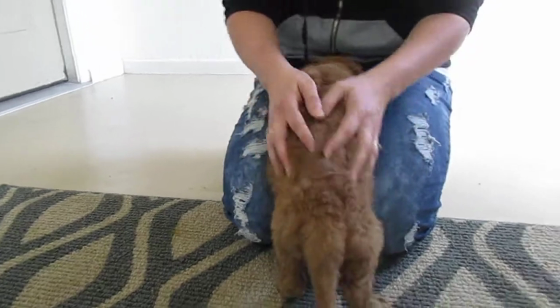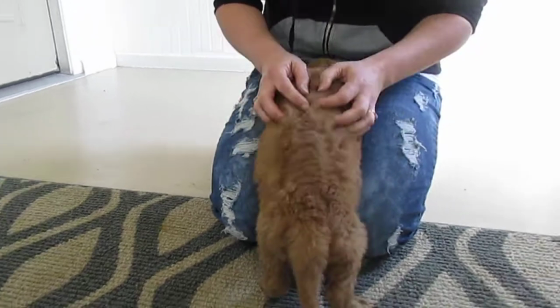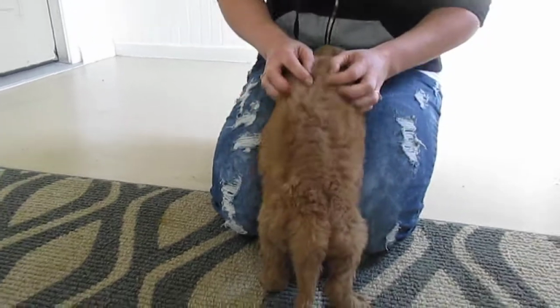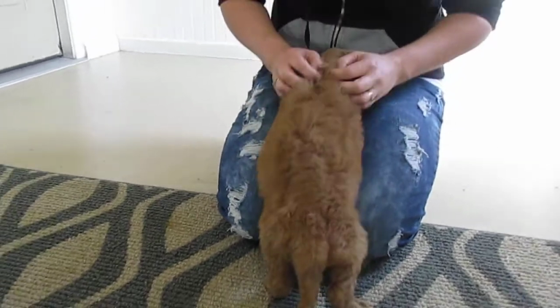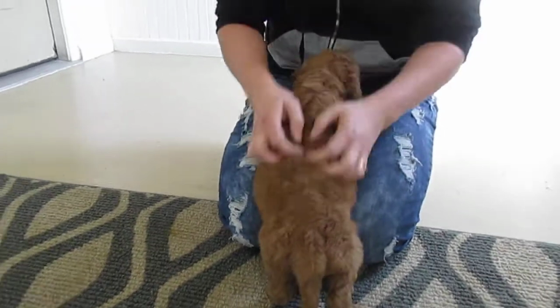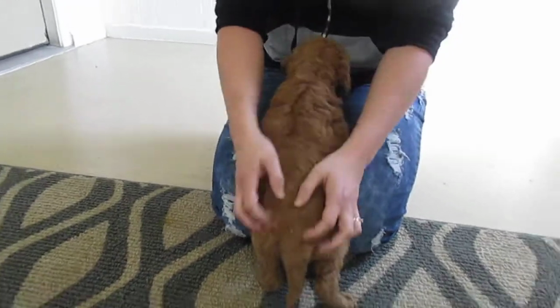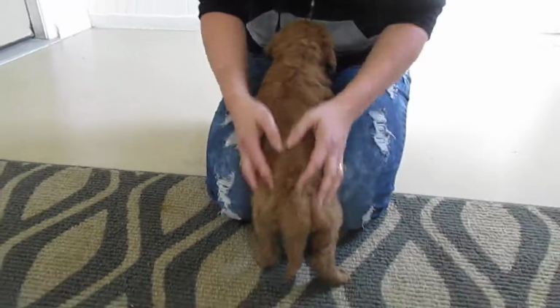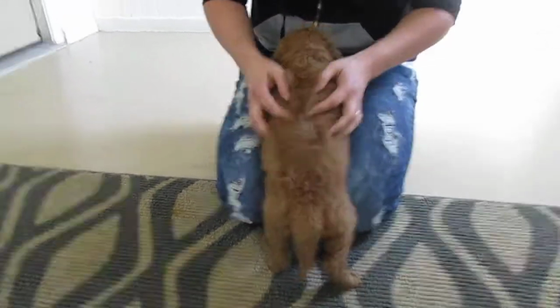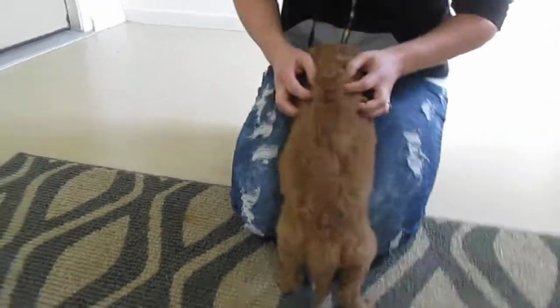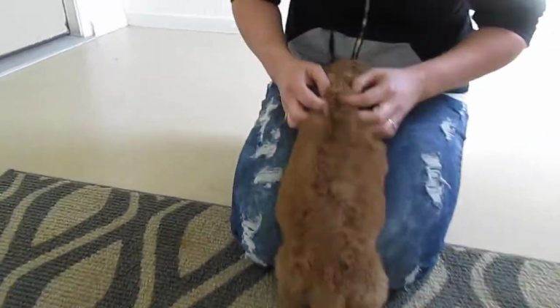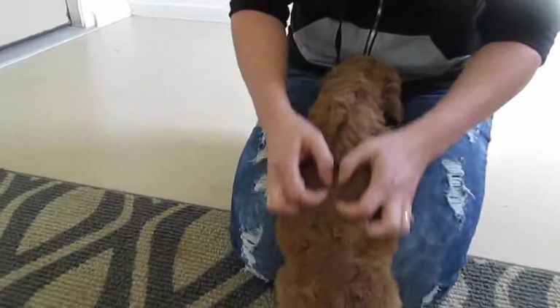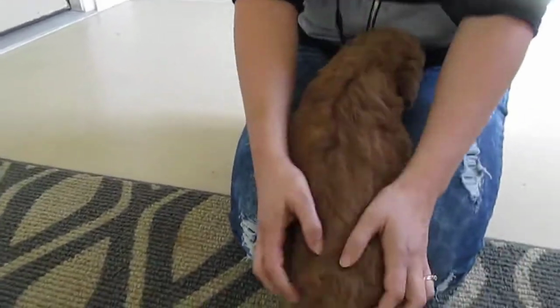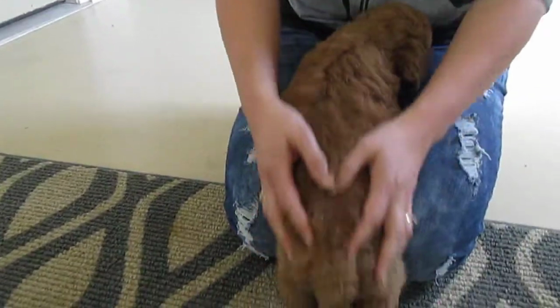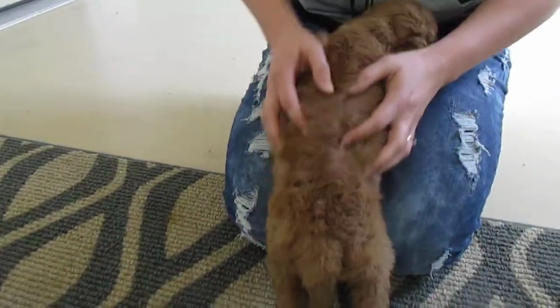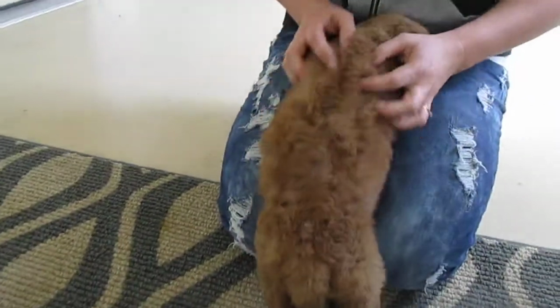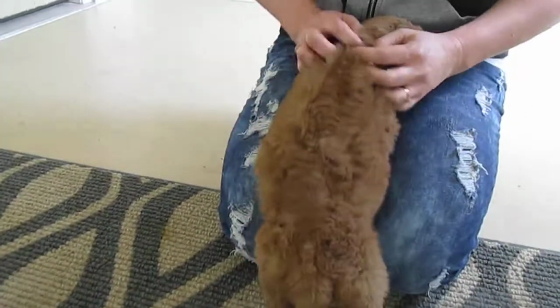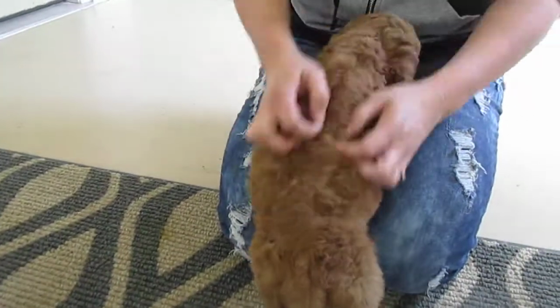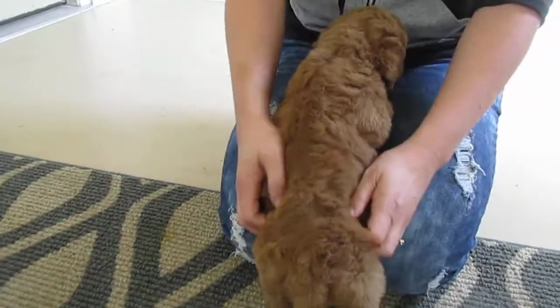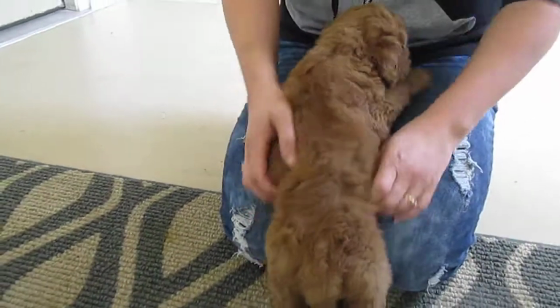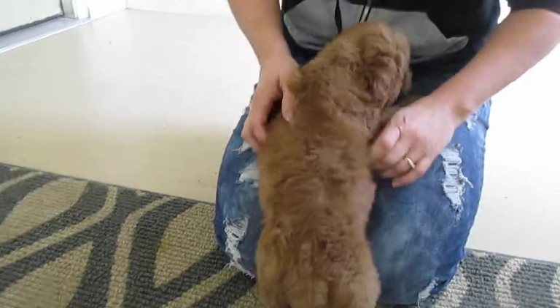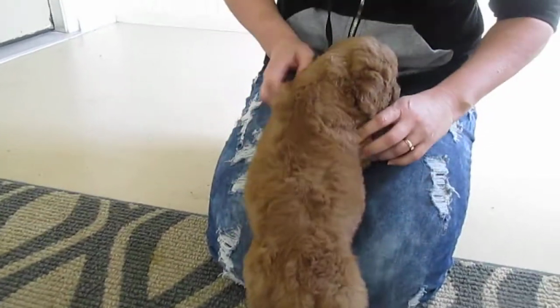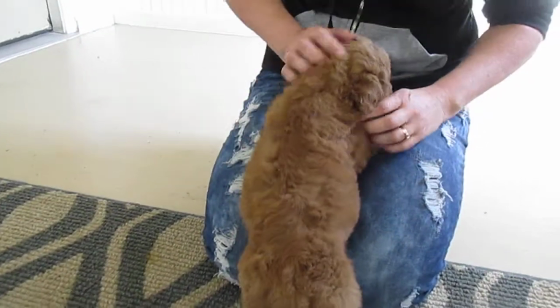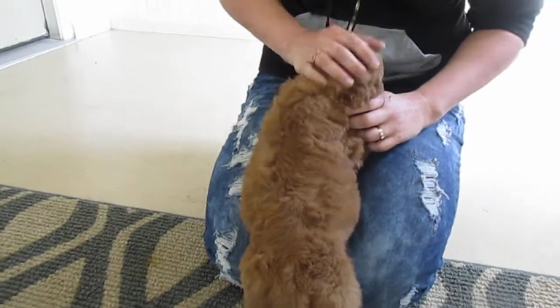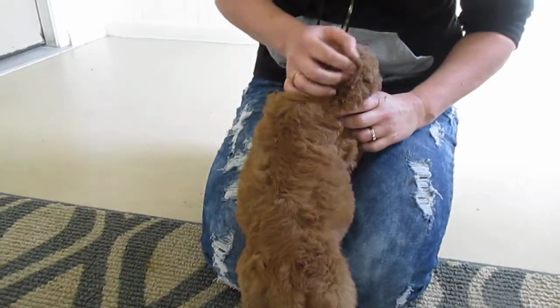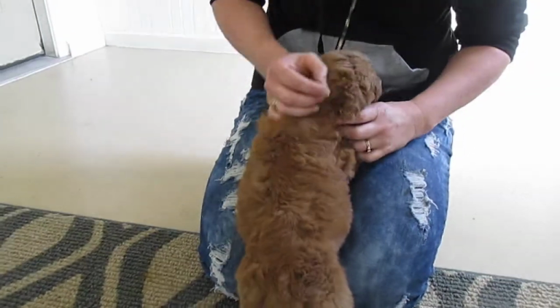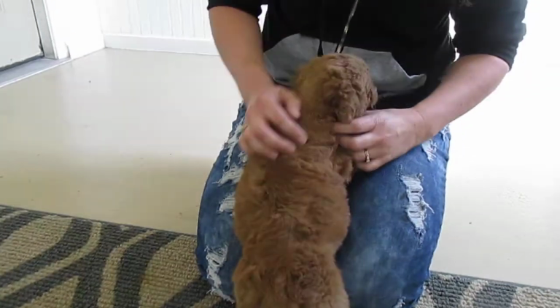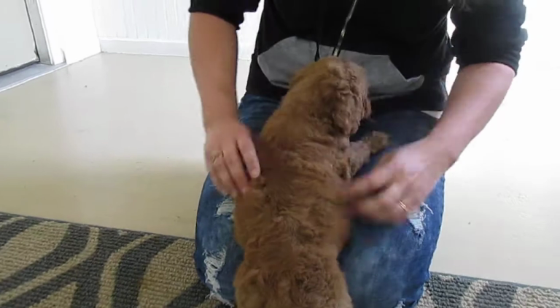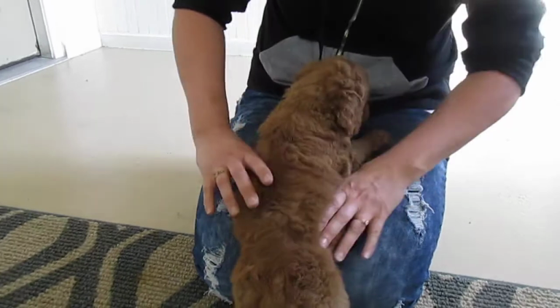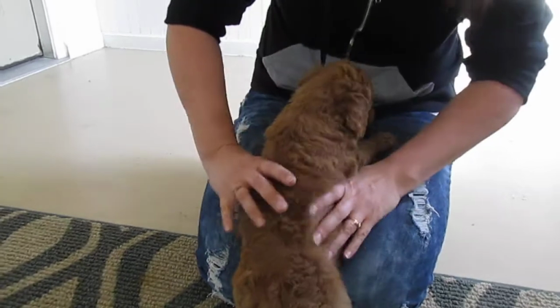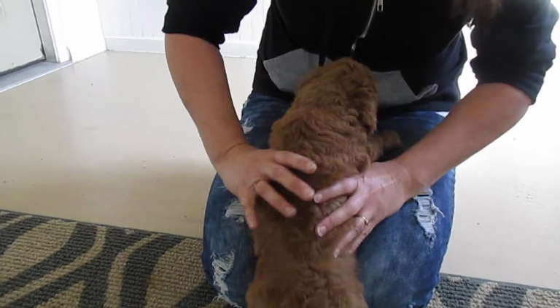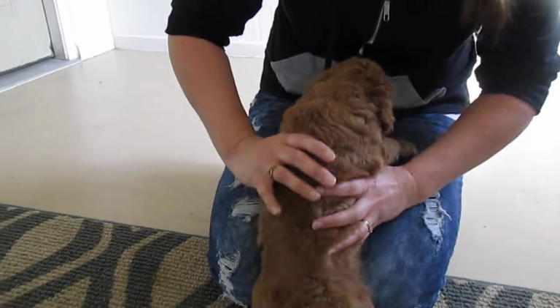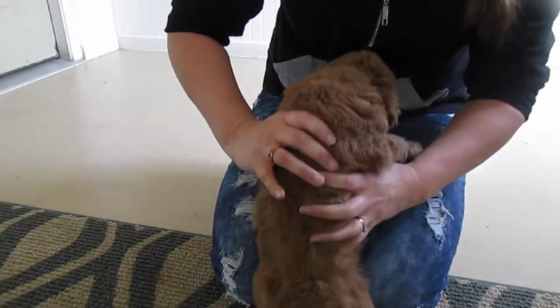Just a really, really nice, thick, wavy, curly coat. Let's show his face now.